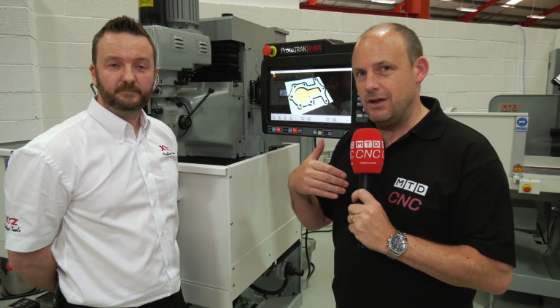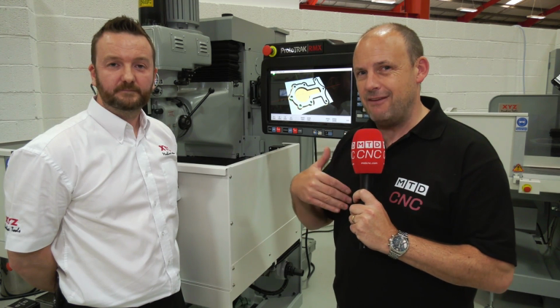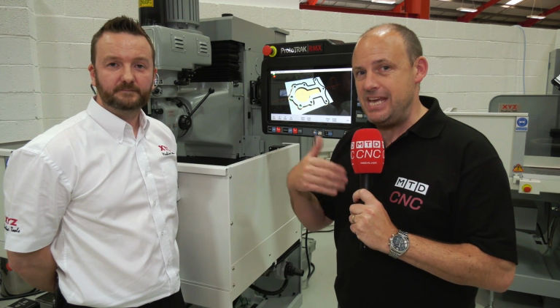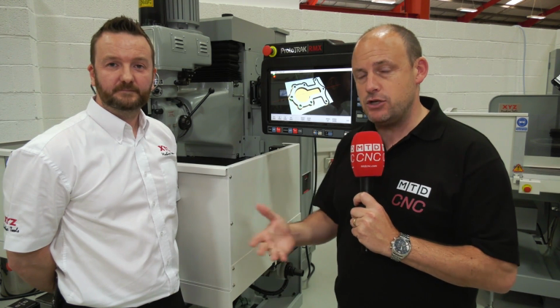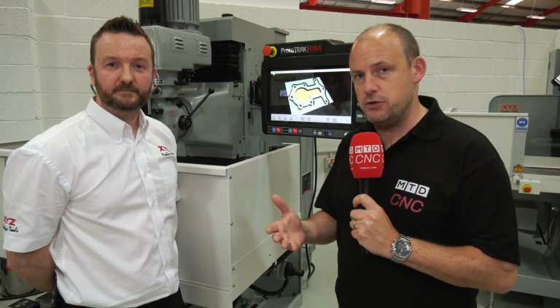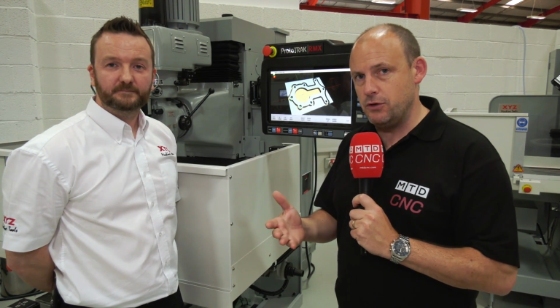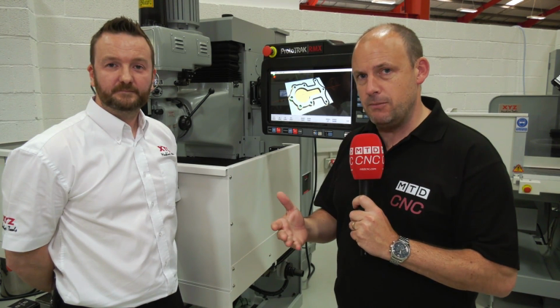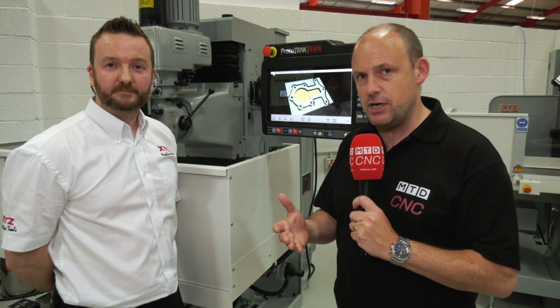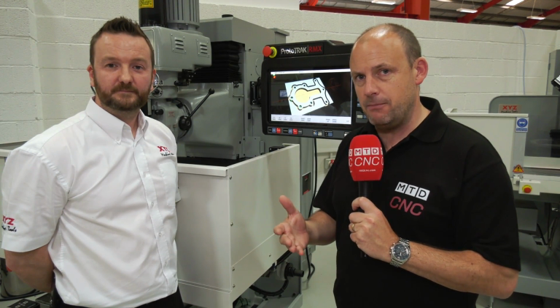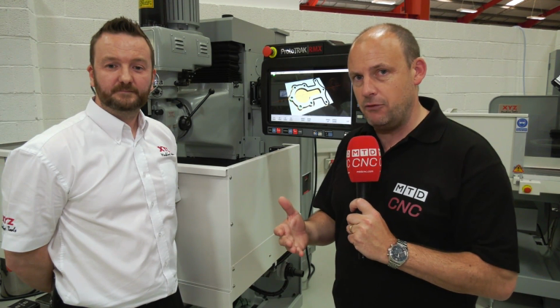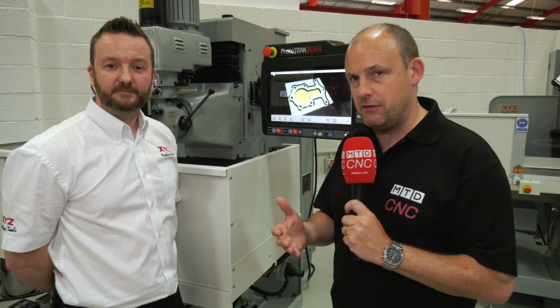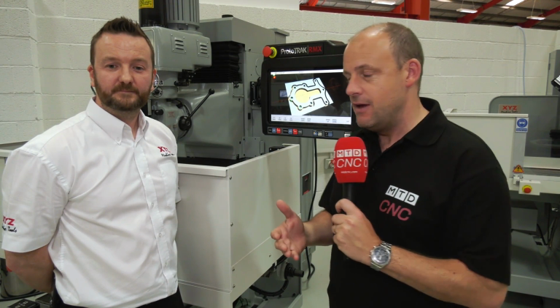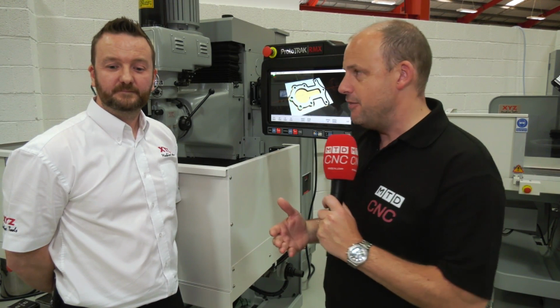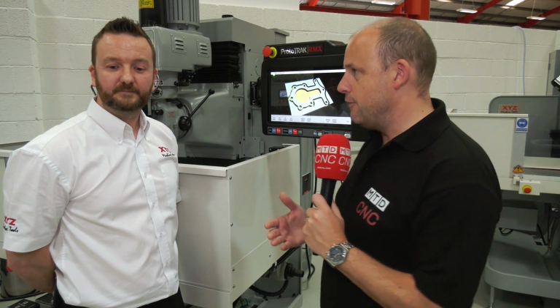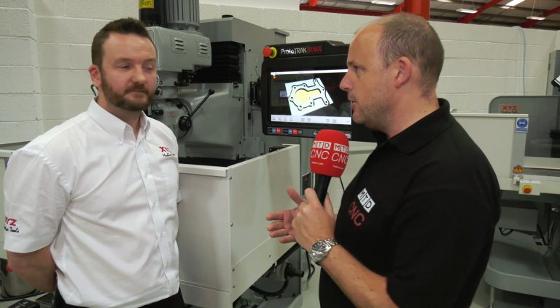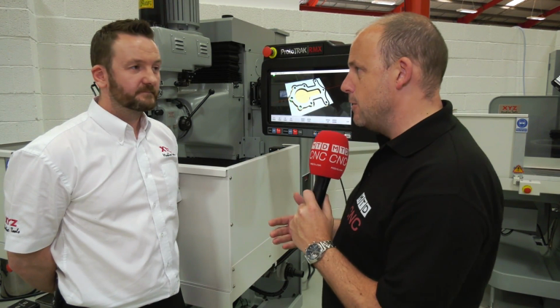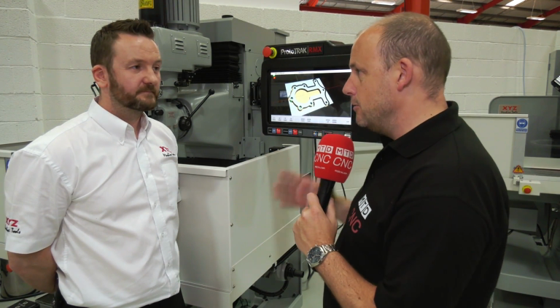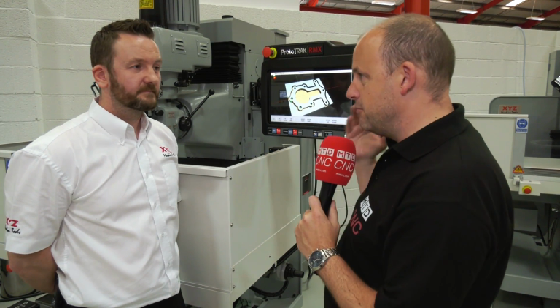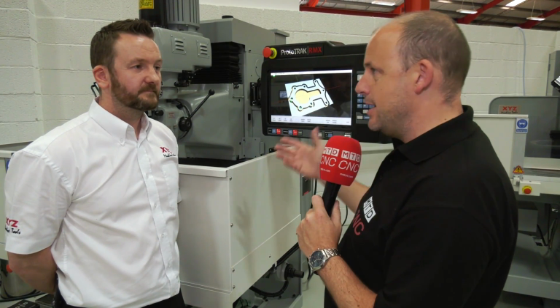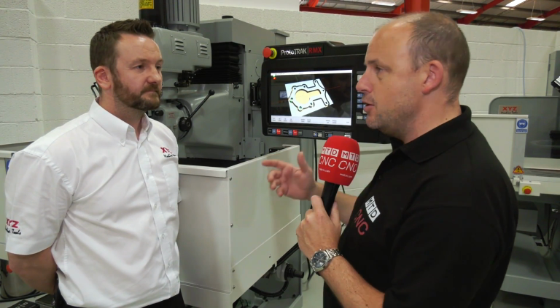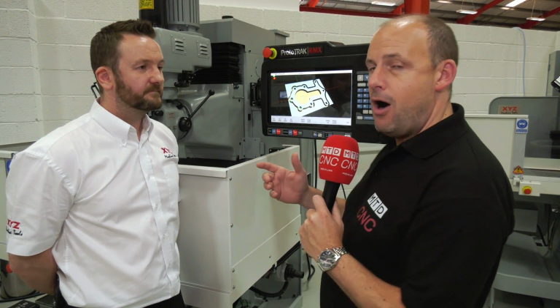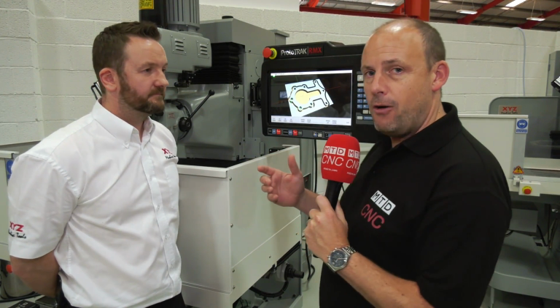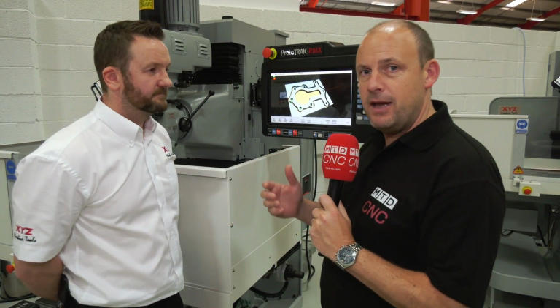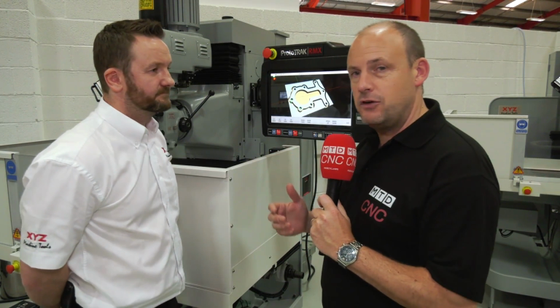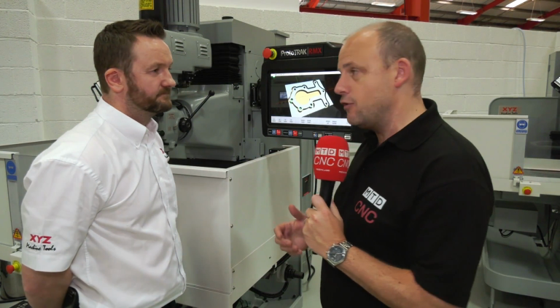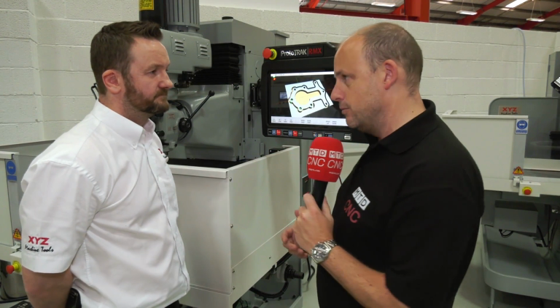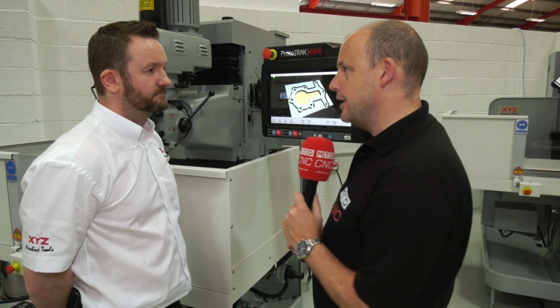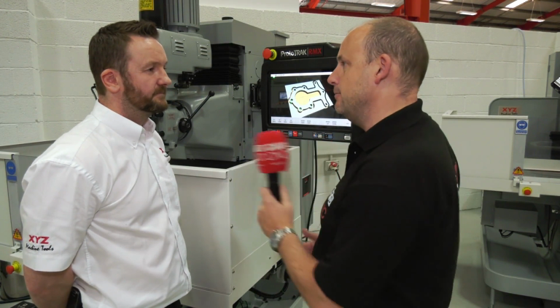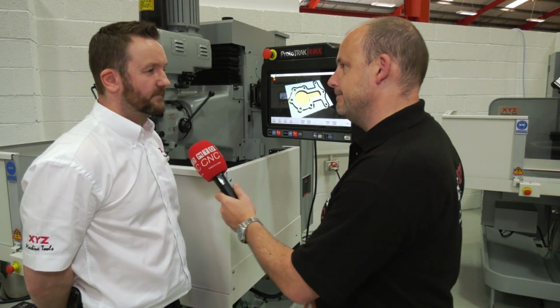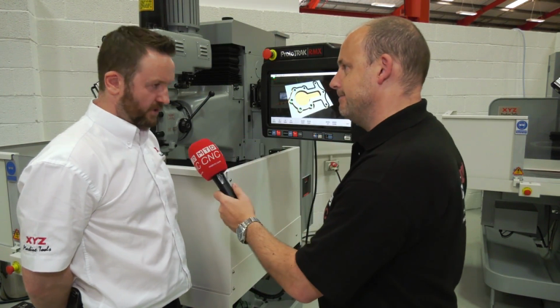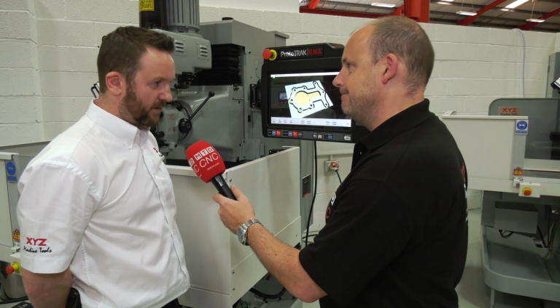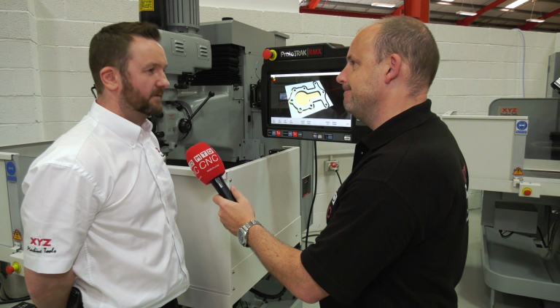Brilliant — importing DXF files, editing them, and getting this simulation to make sure you don't have any issues during your machining process. Thank you very much, Mark. Brand new RMX control. No problem.